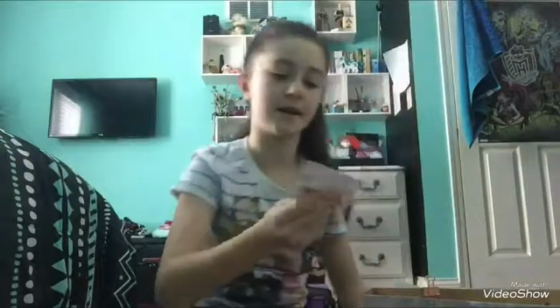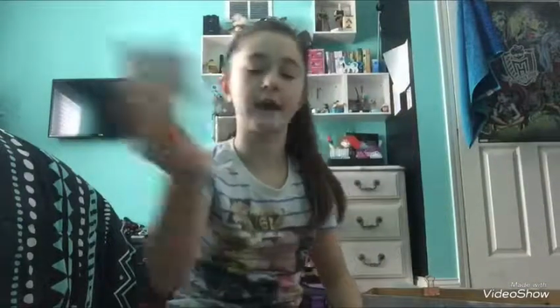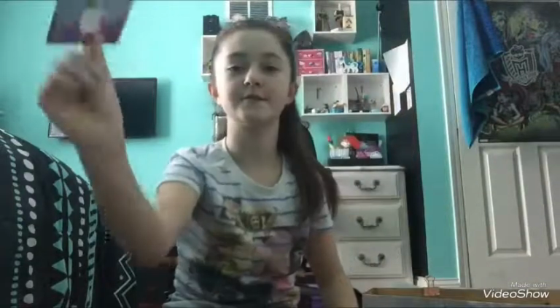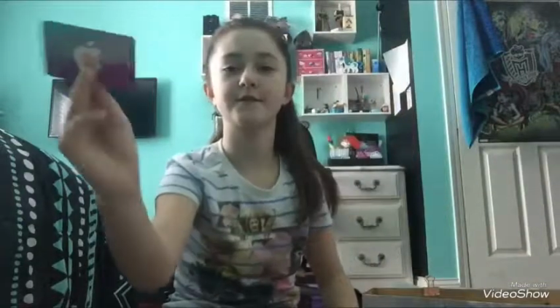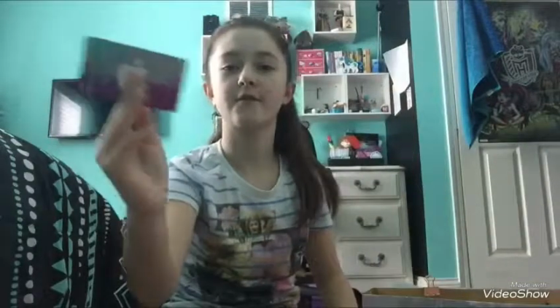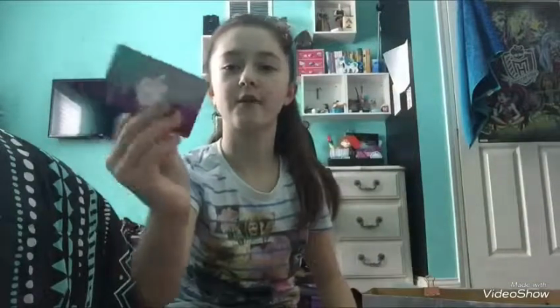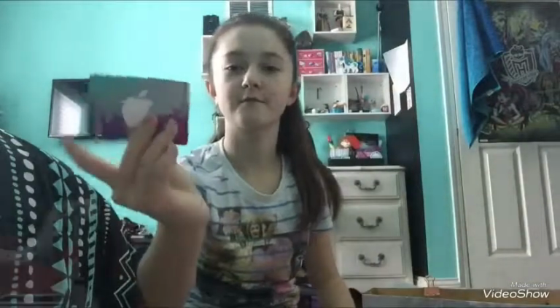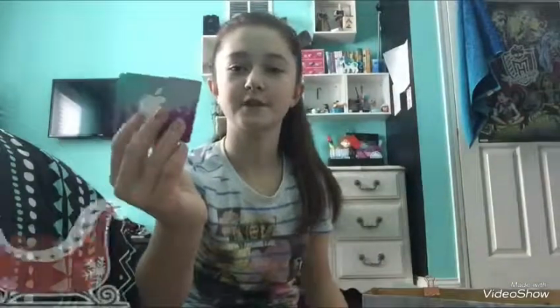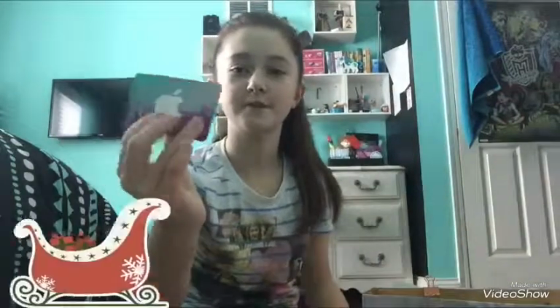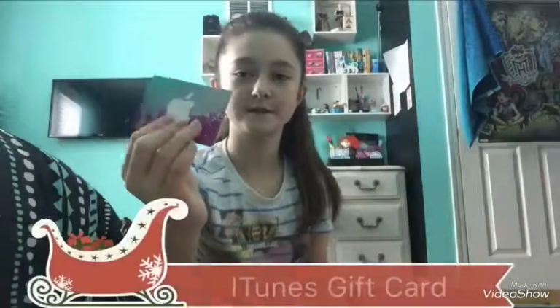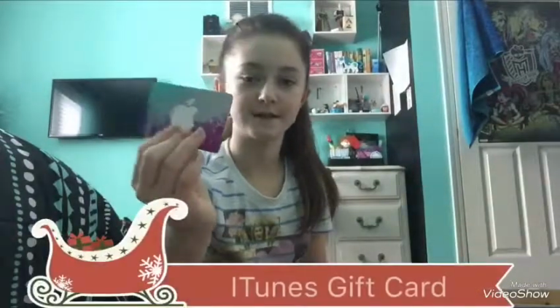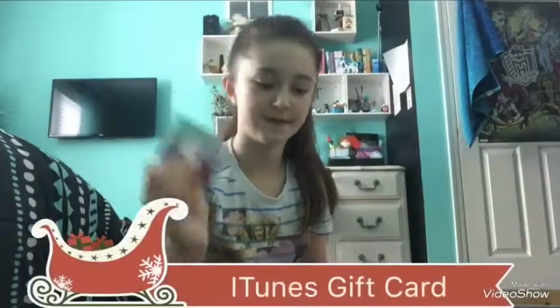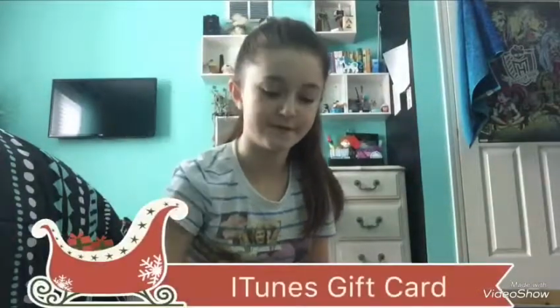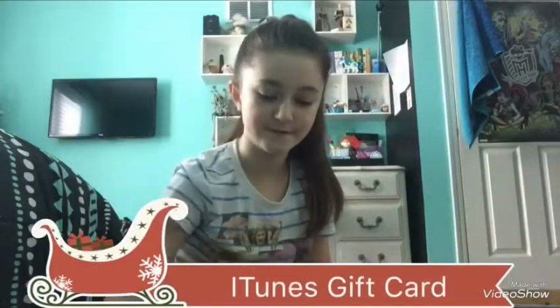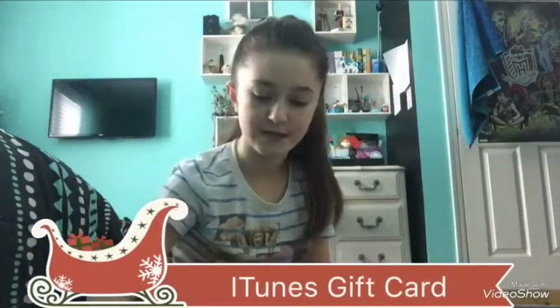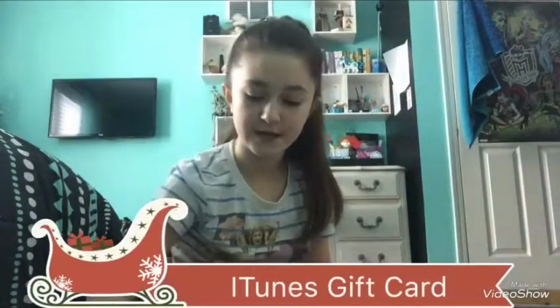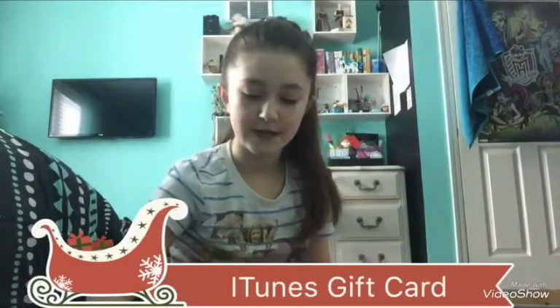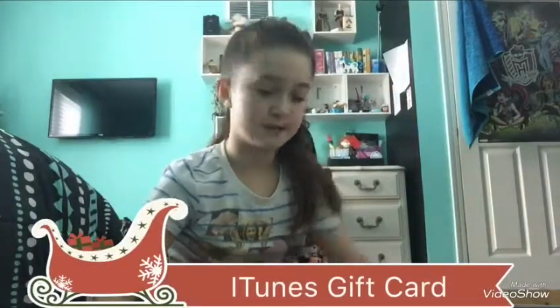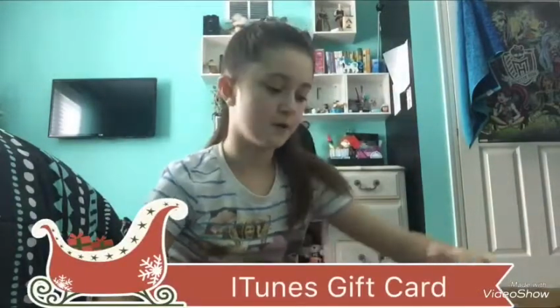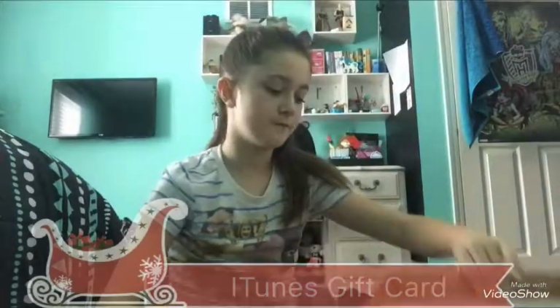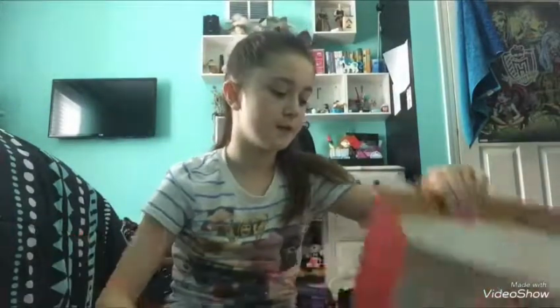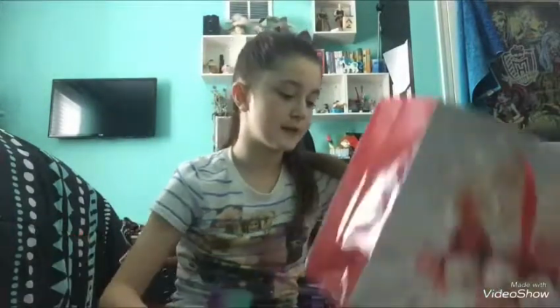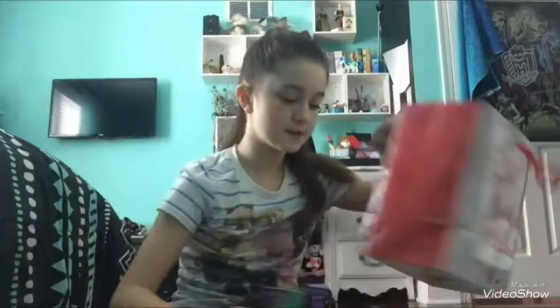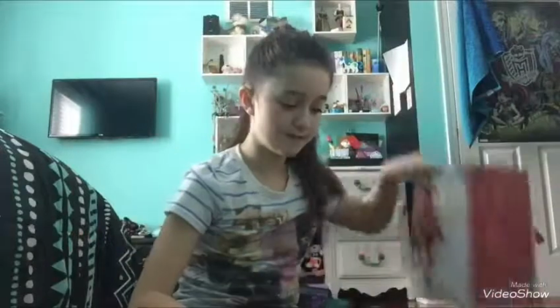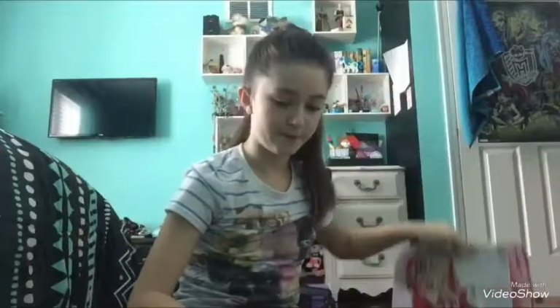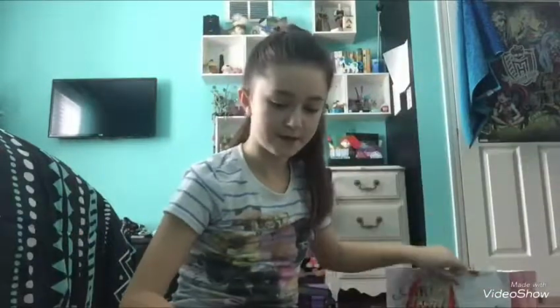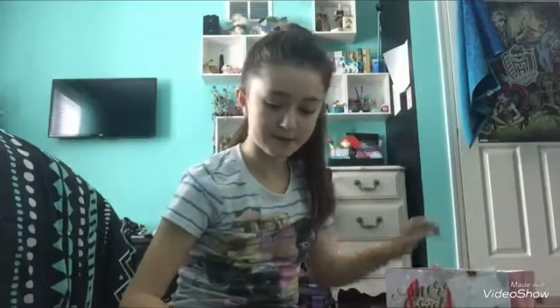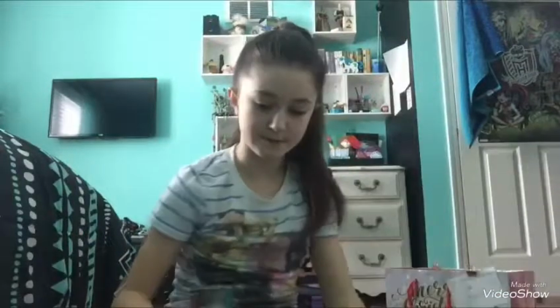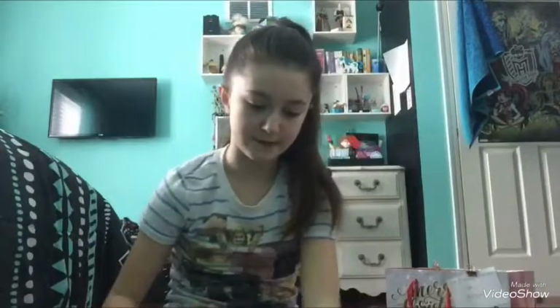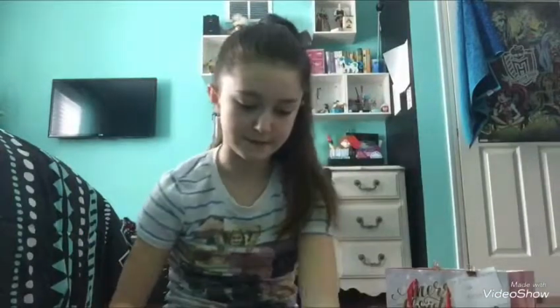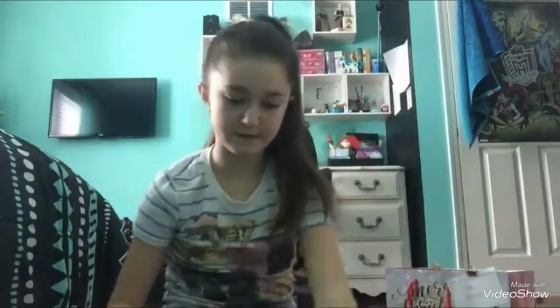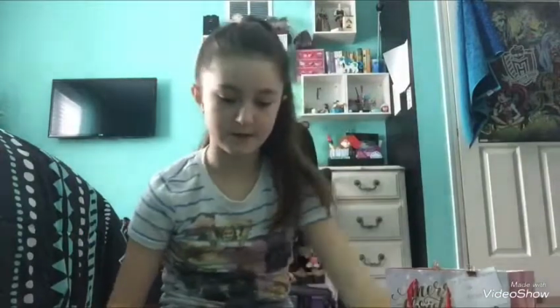I also got an iTunes gift card, which I'm really excited to use. So that's all the baking supplies I got.